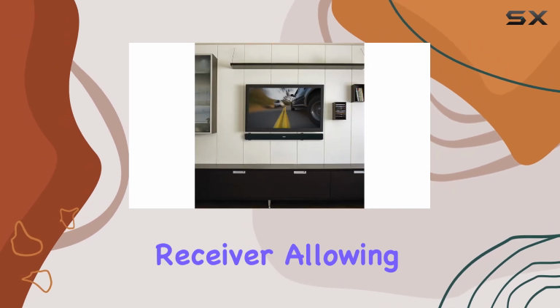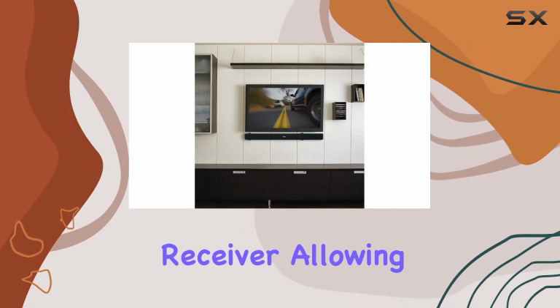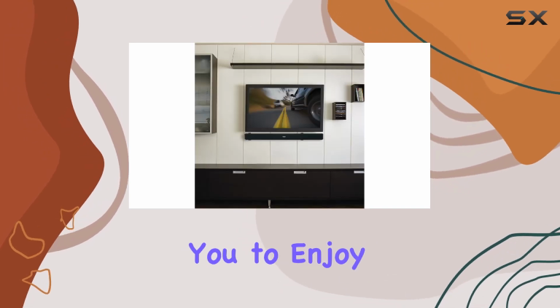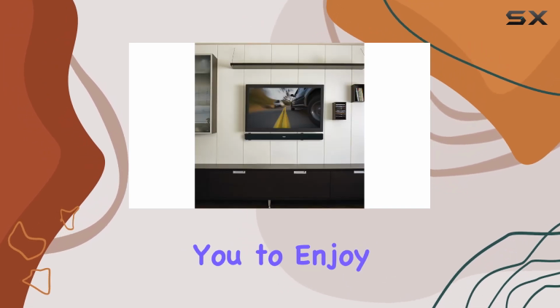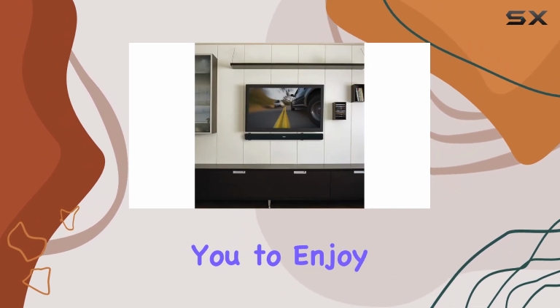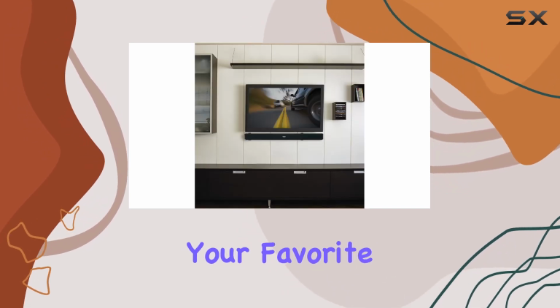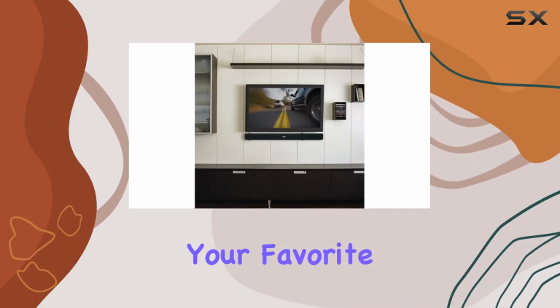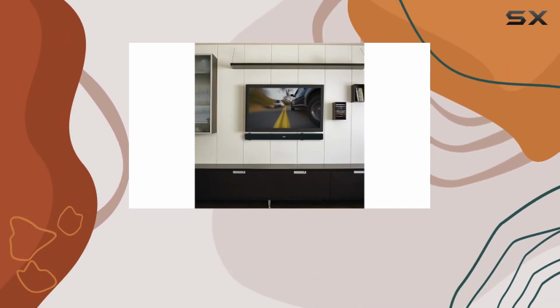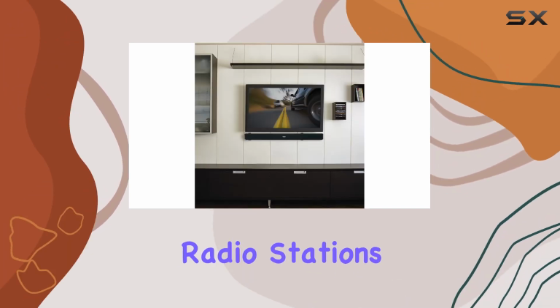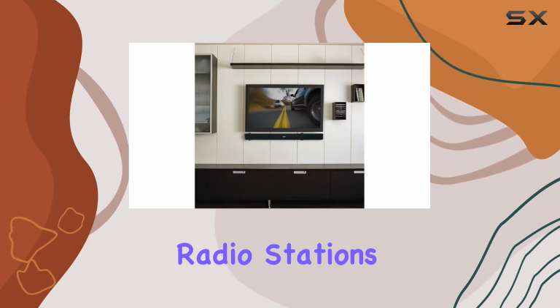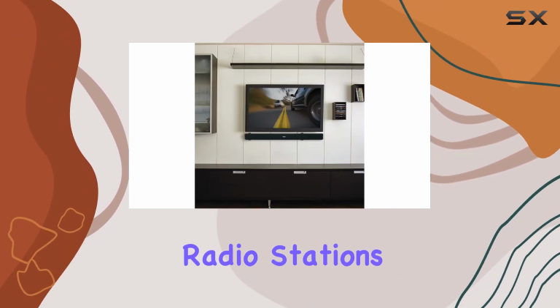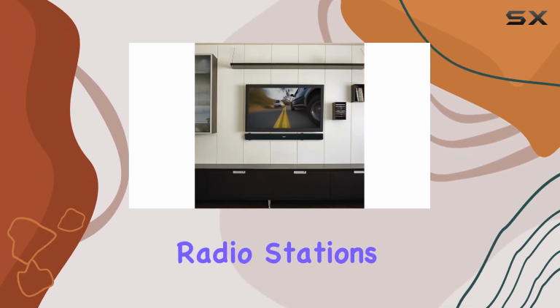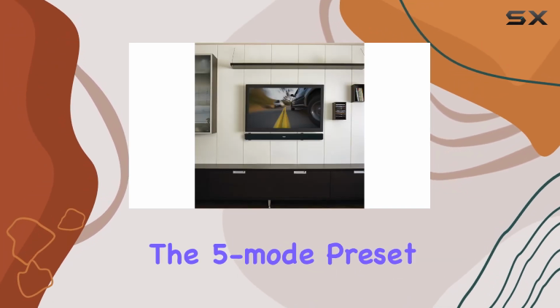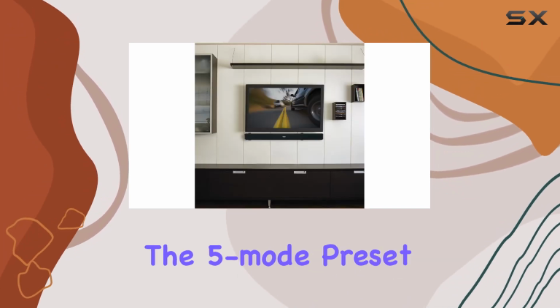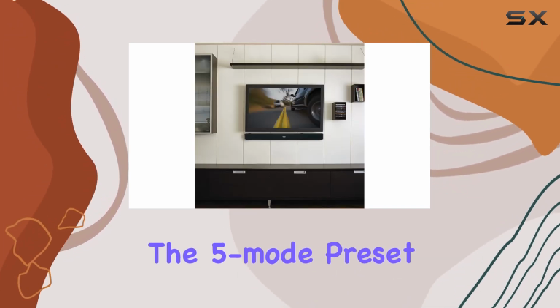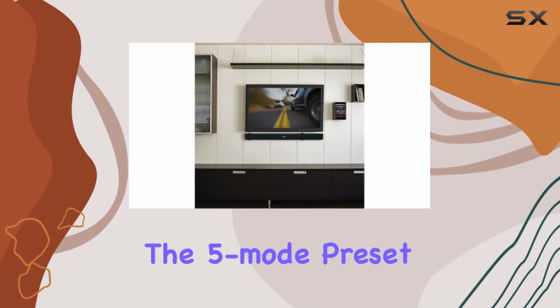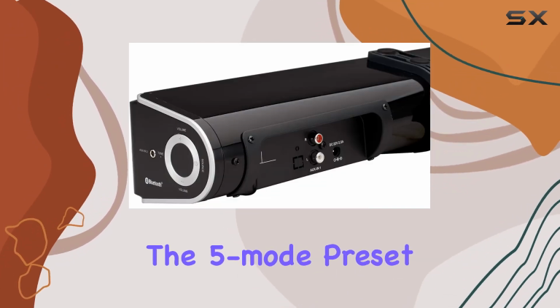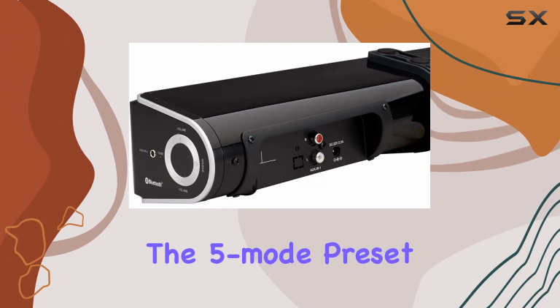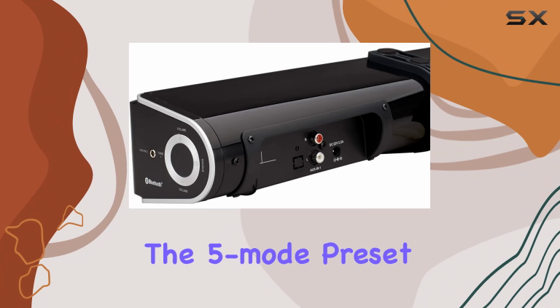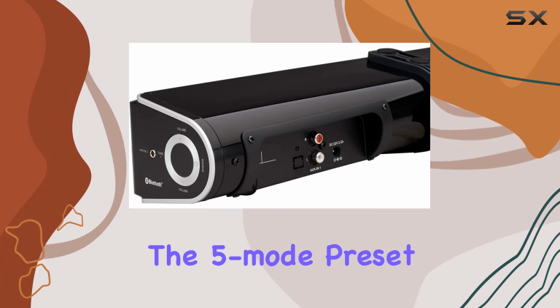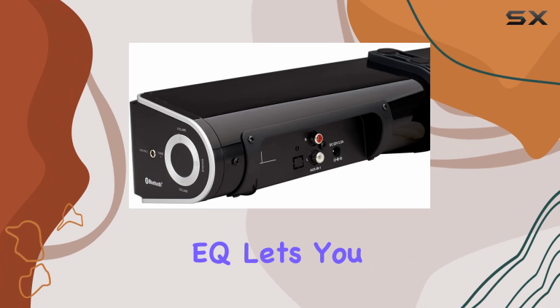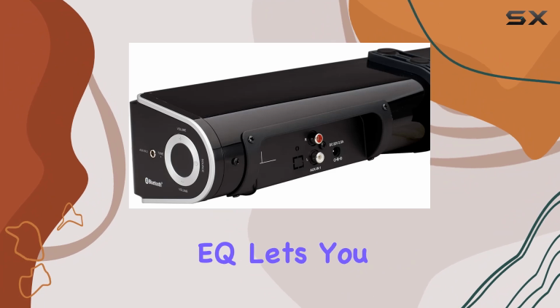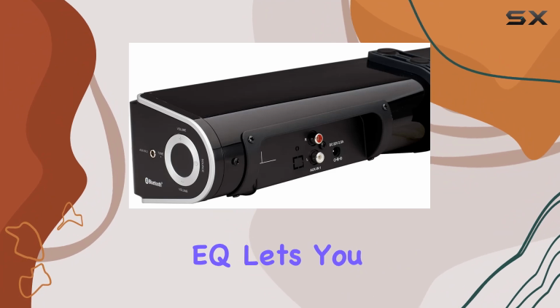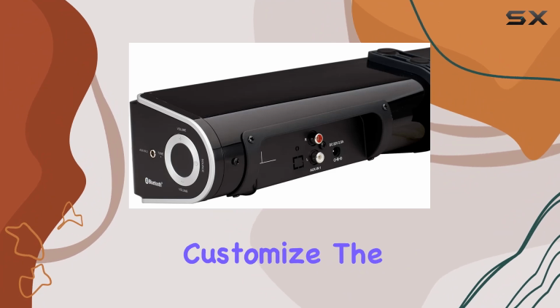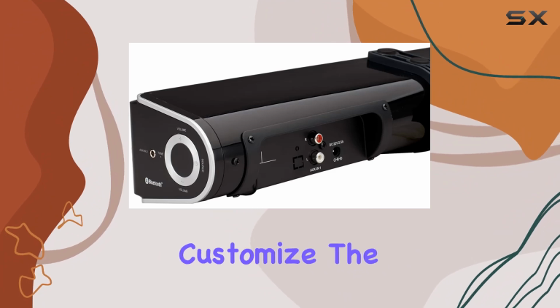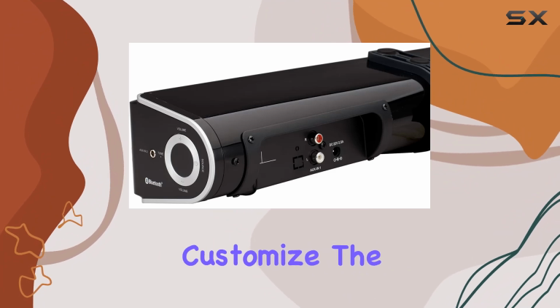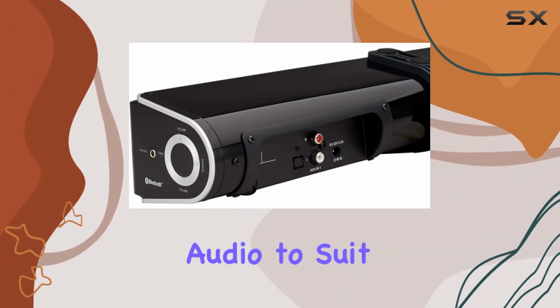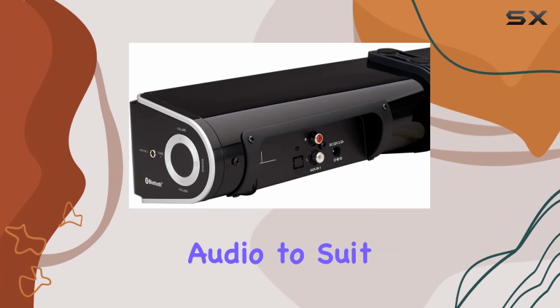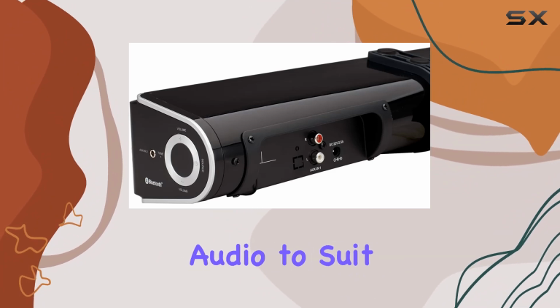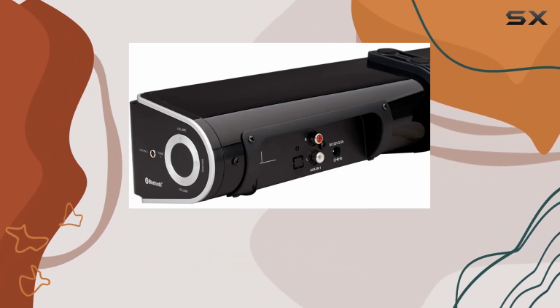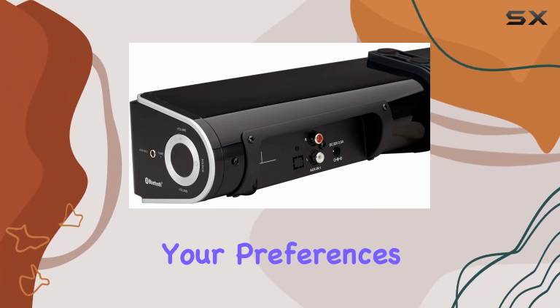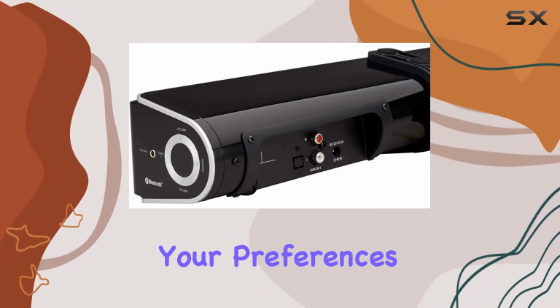allowing you to enjoy your favorite radio stations. The 5-mode preset EQ lets you customize the audio to suit your preferences.